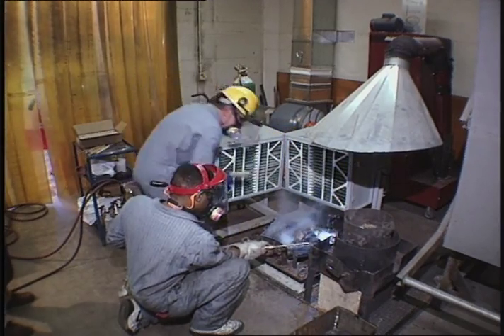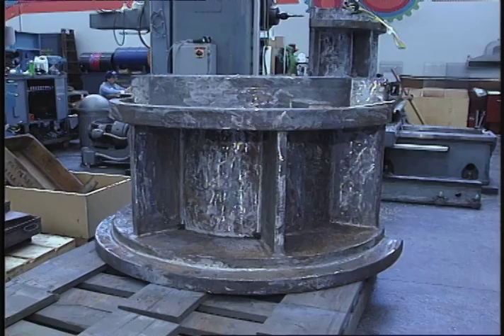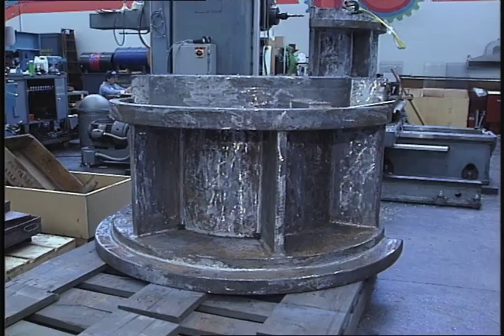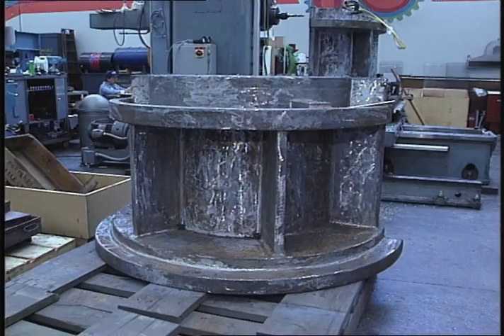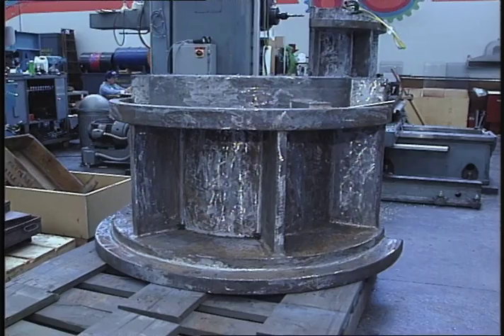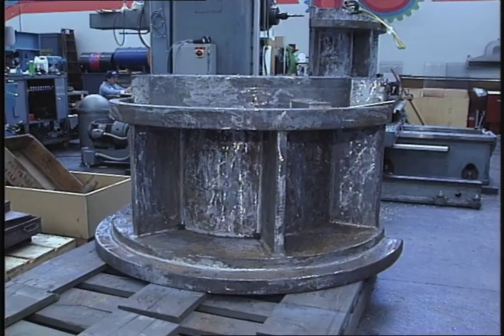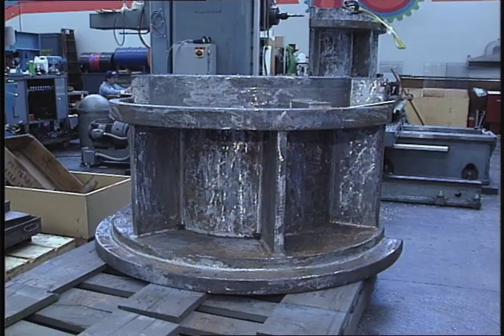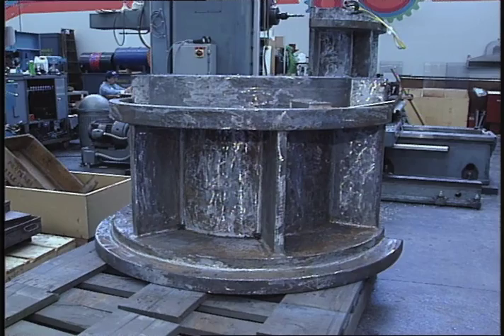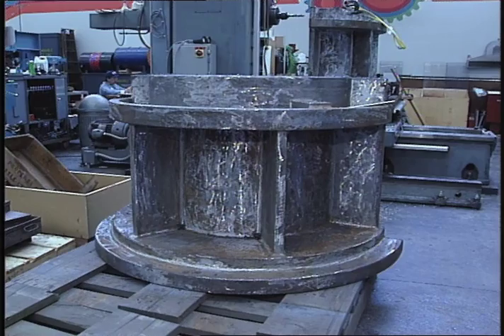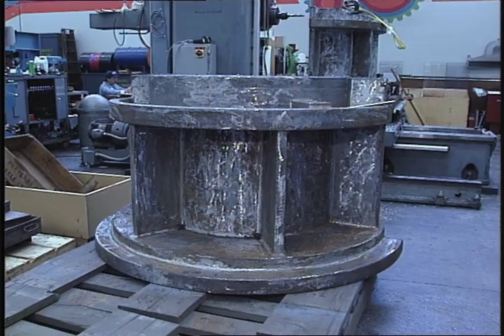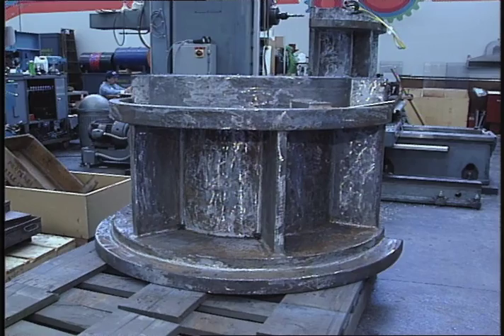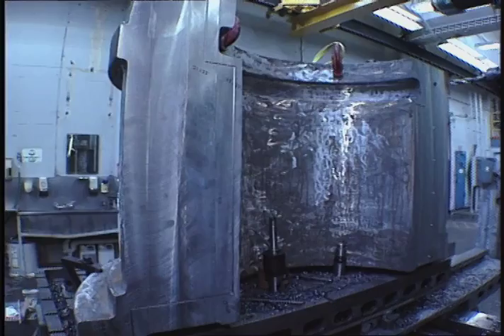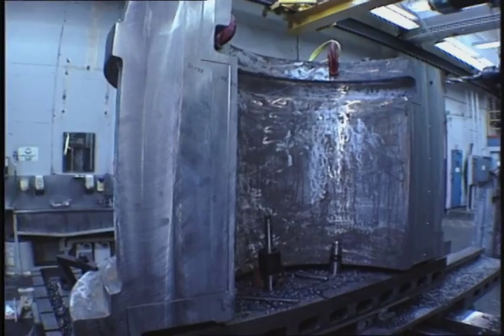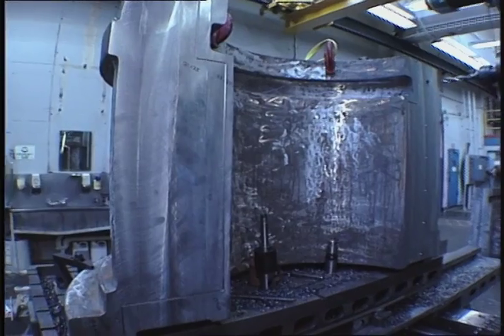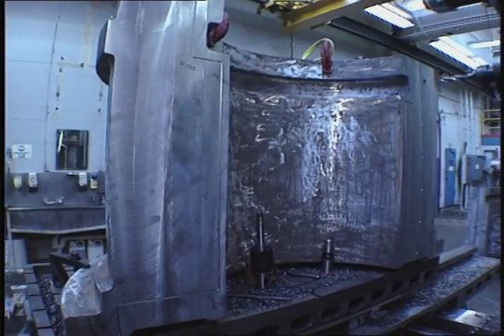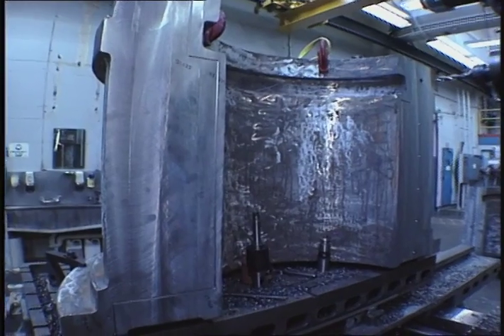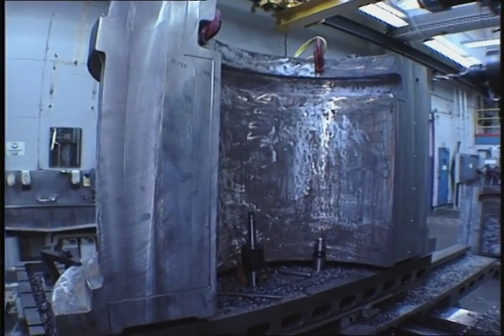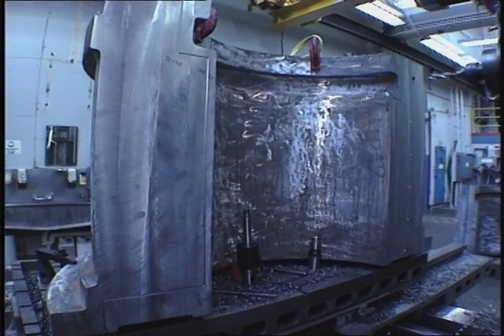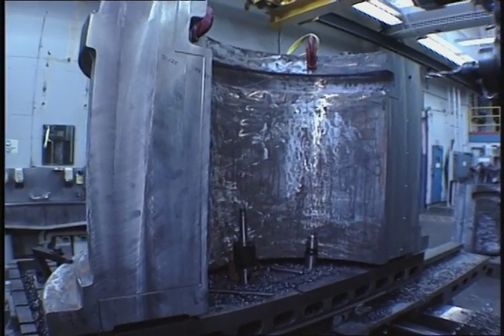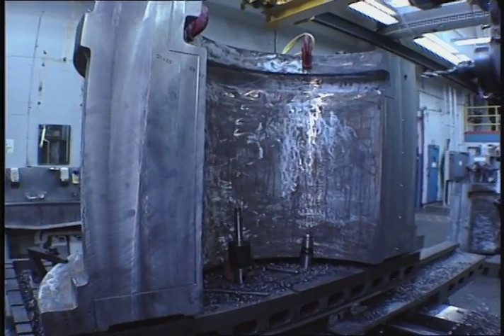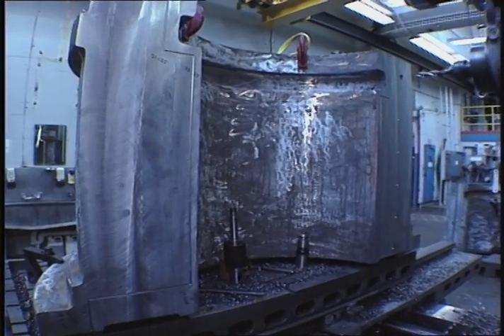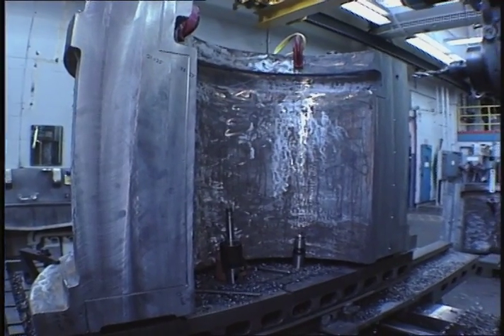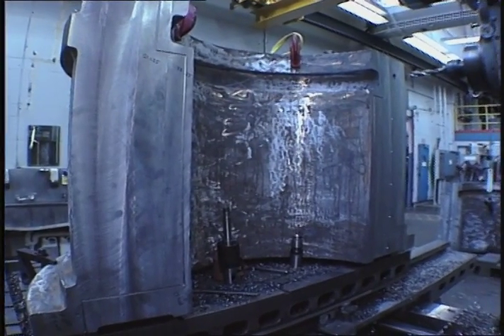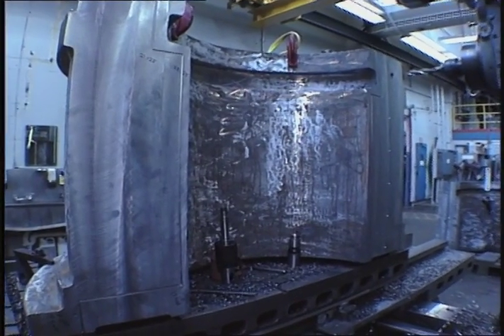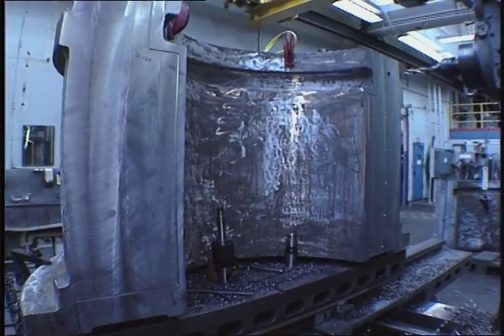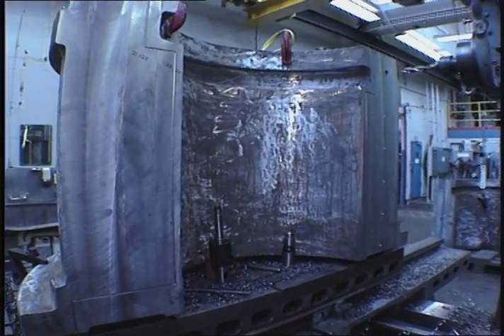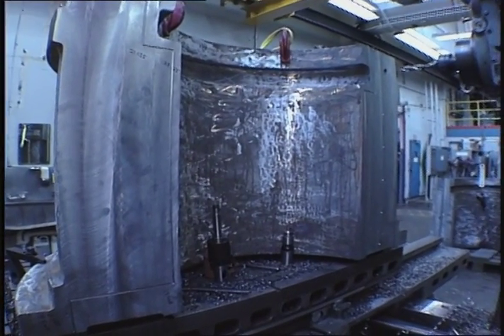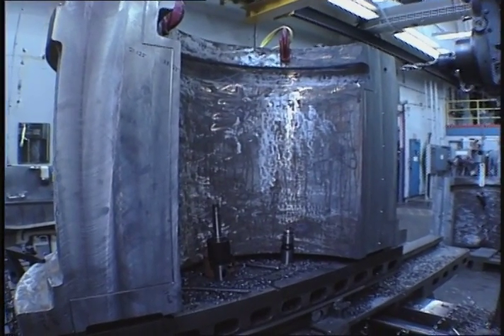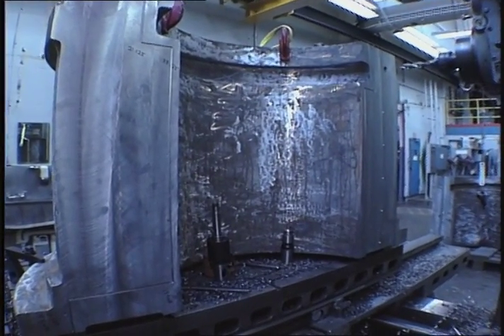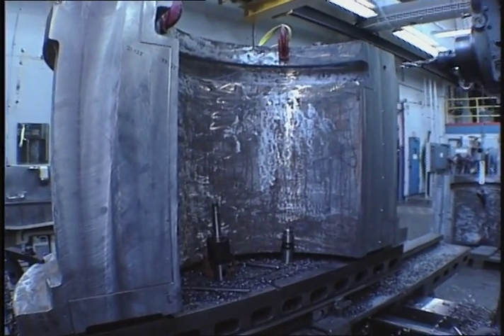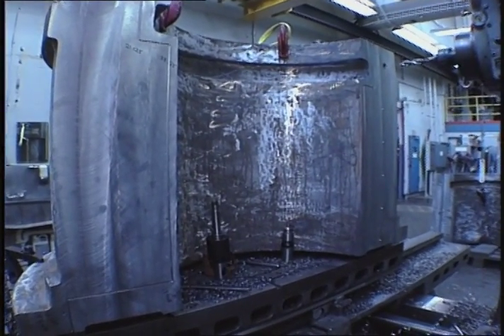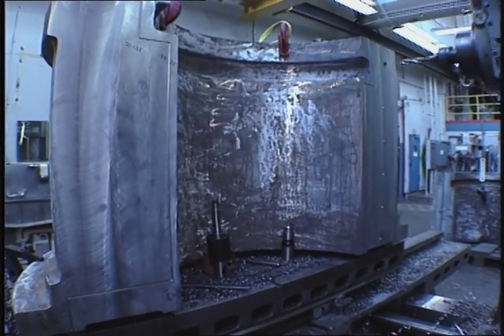Also in the works at the machine shop are guide bearings for the Diablo powerhouse rebuild.